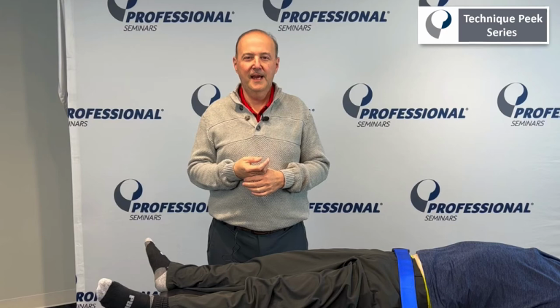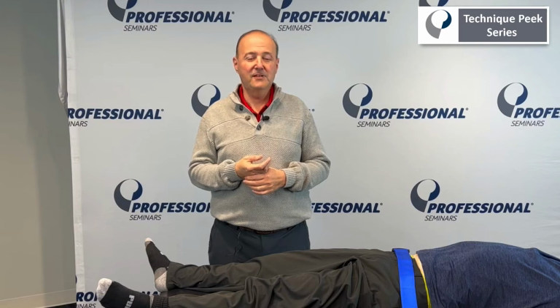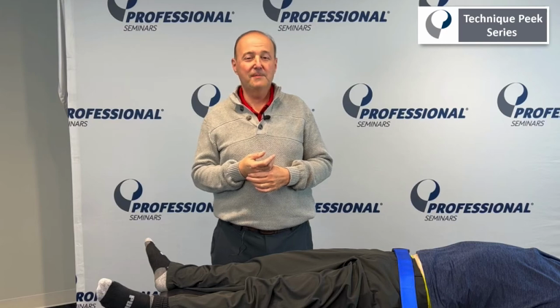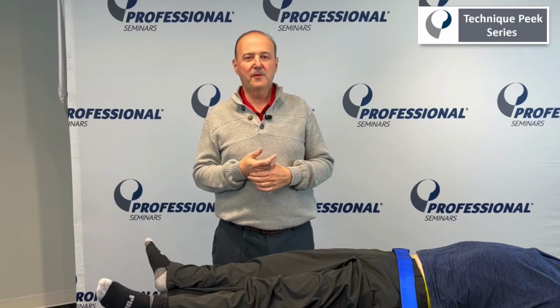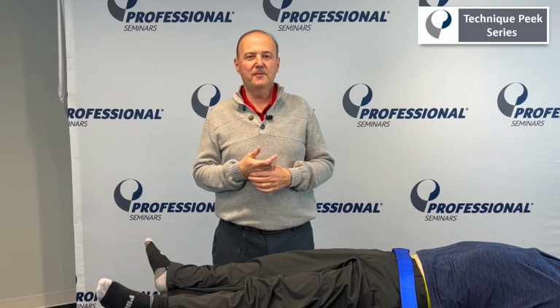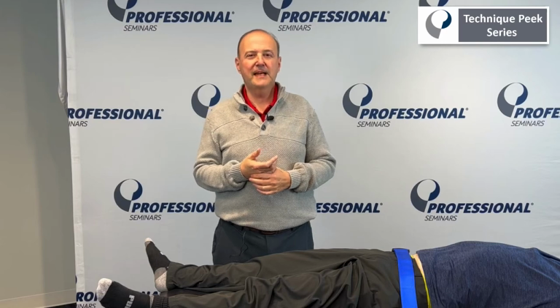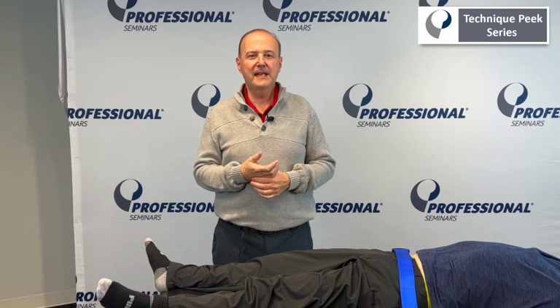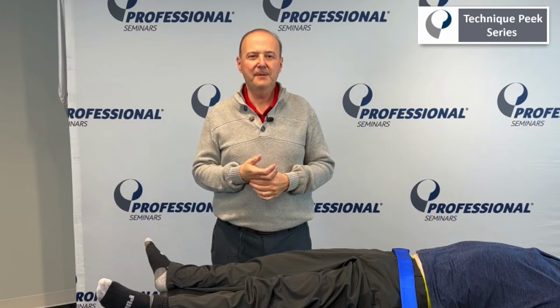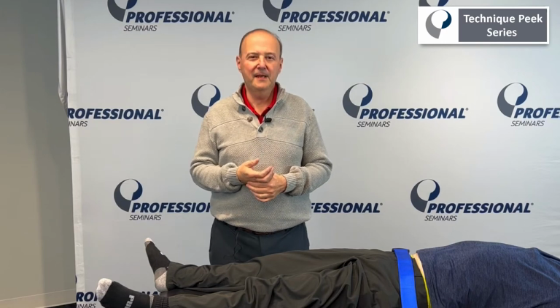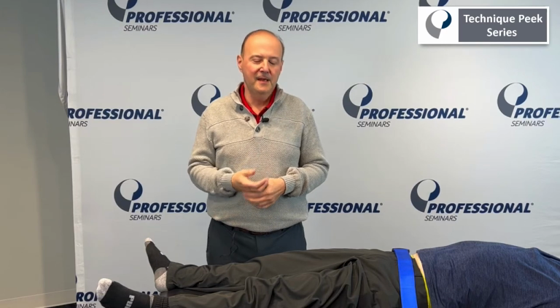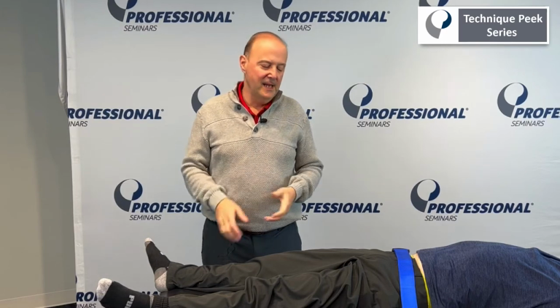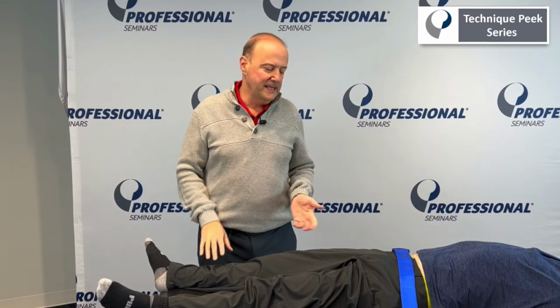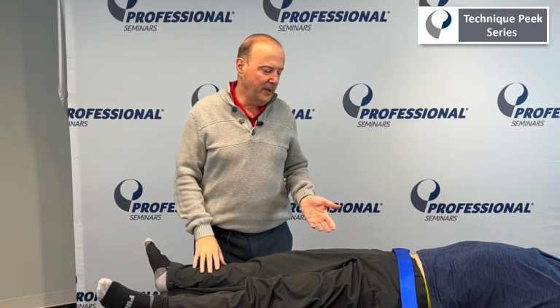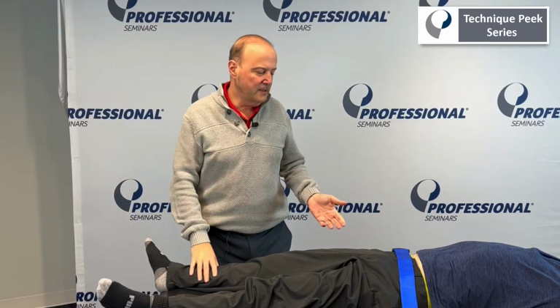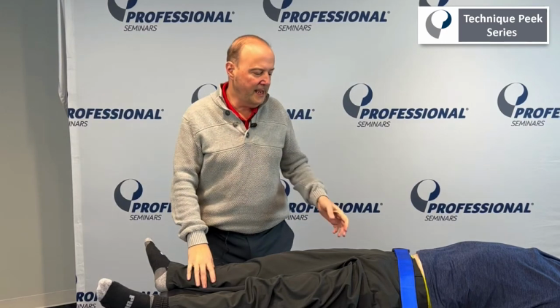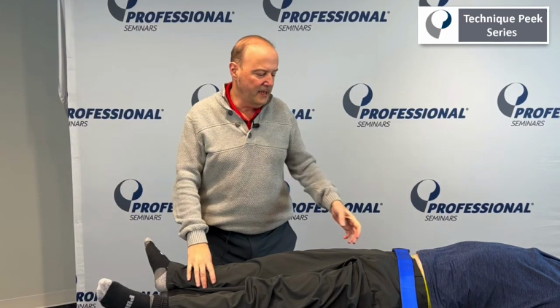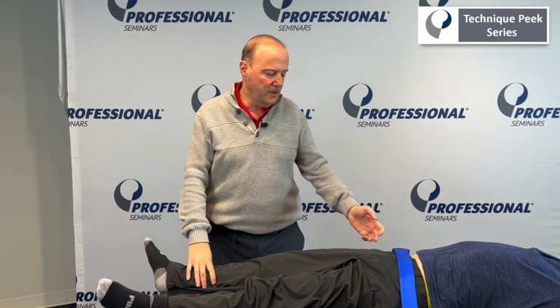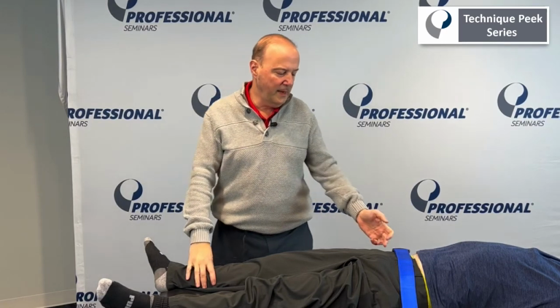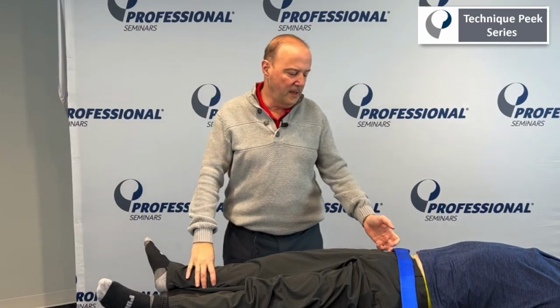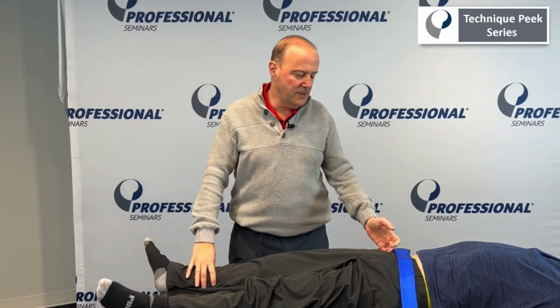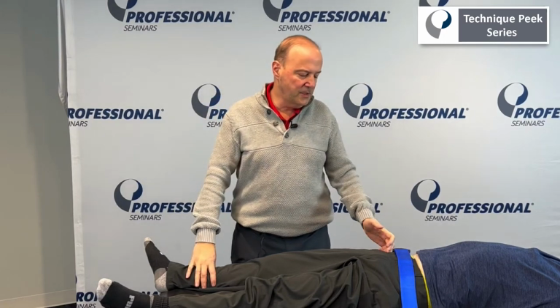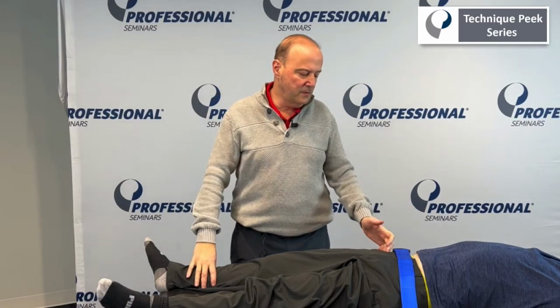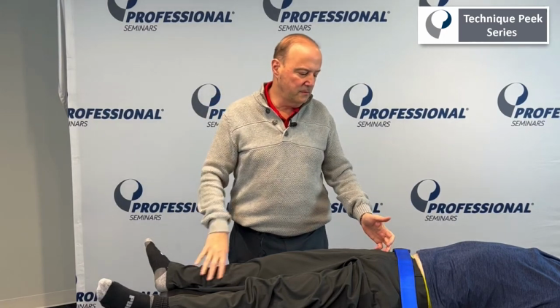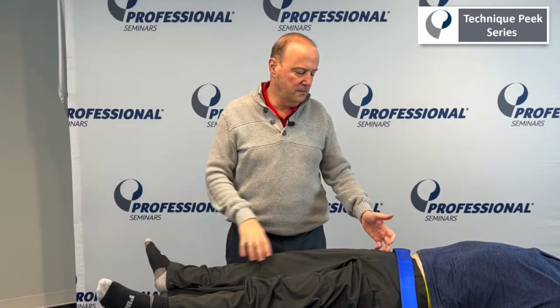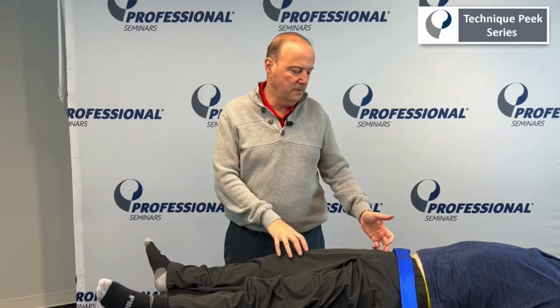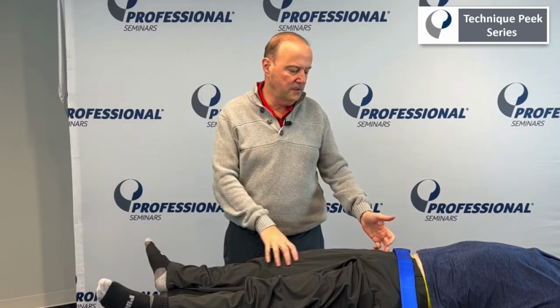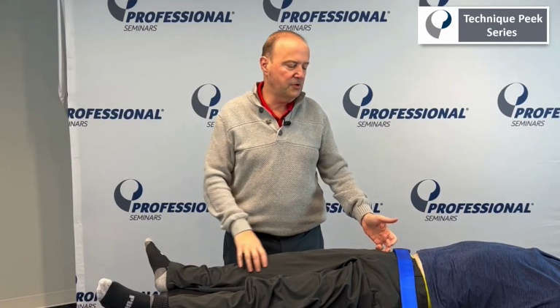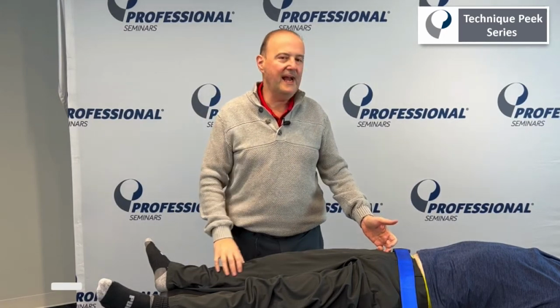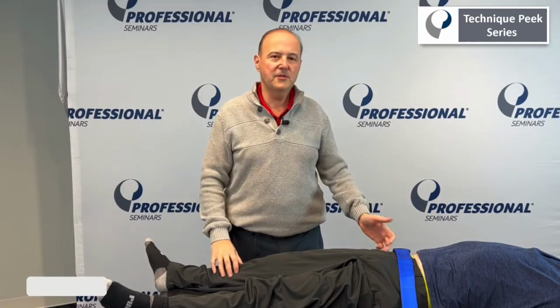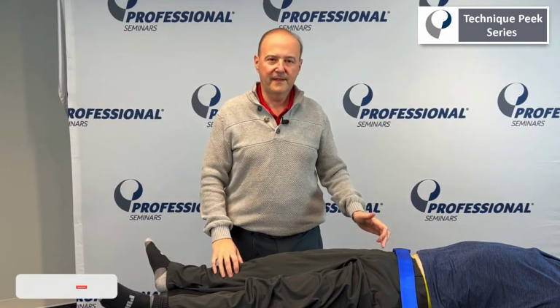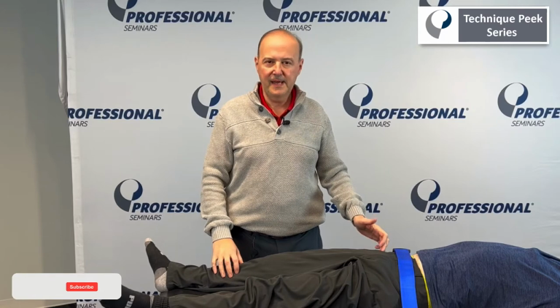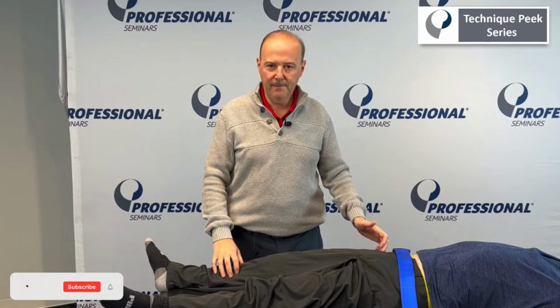Hi, it's Rob Schaffer here from Technique Peak. Today we're going to look at a longitudinal distraction of the hip.